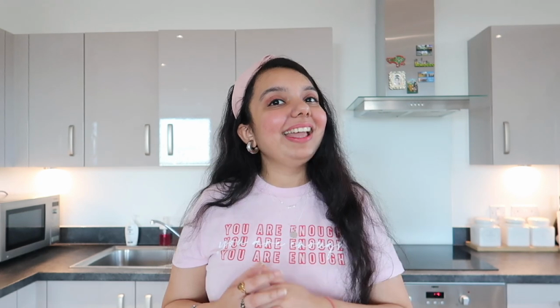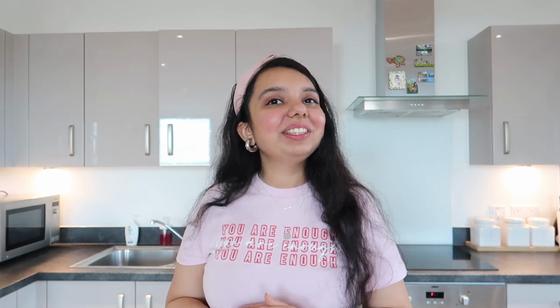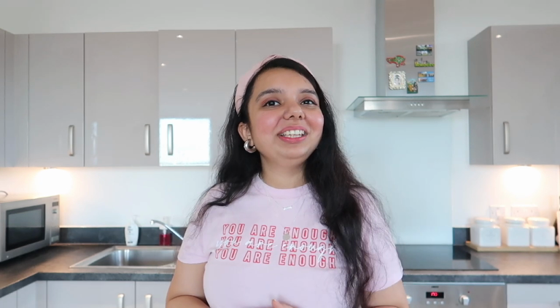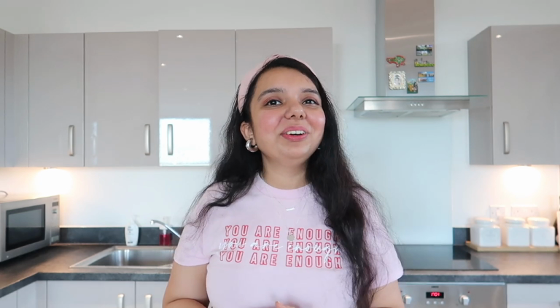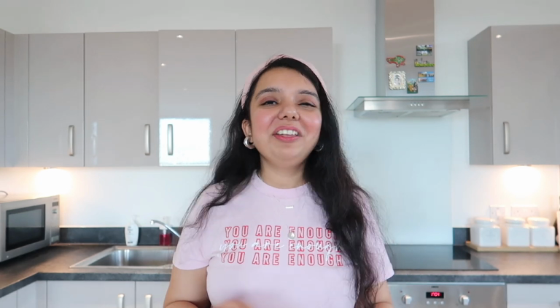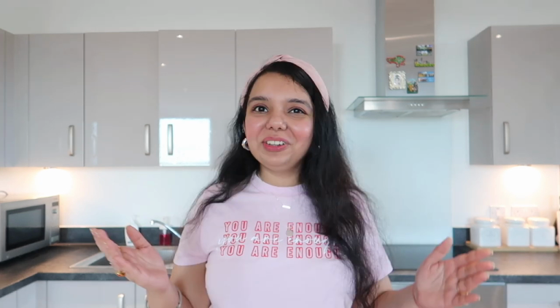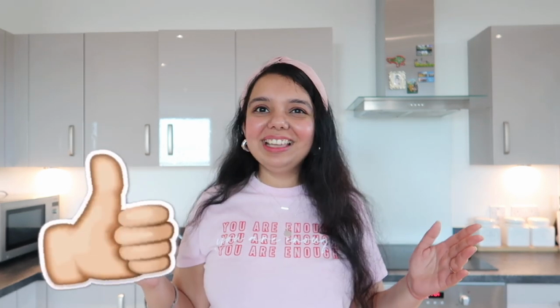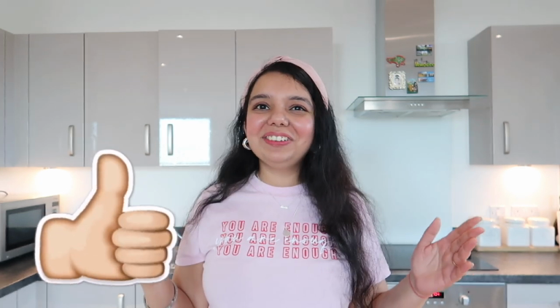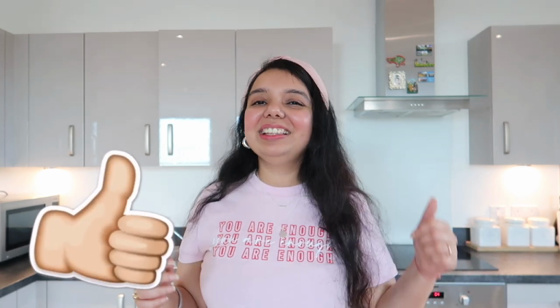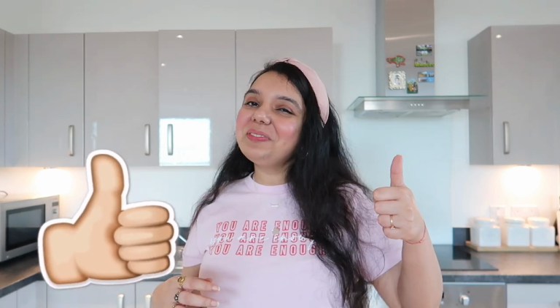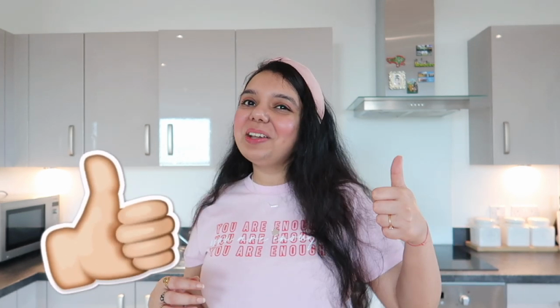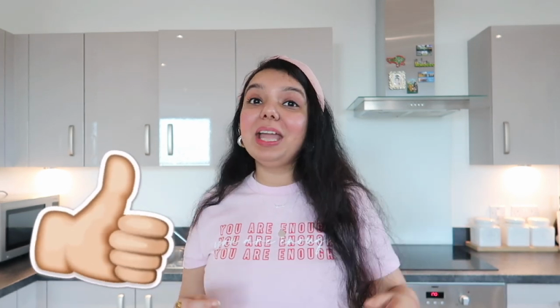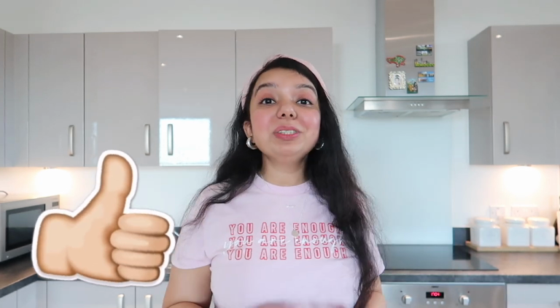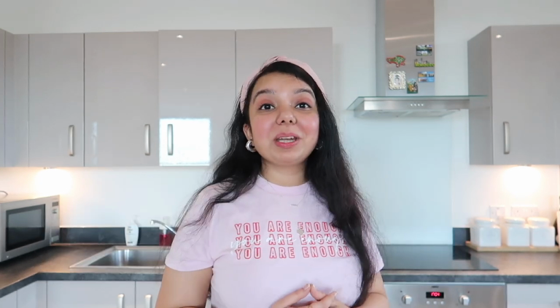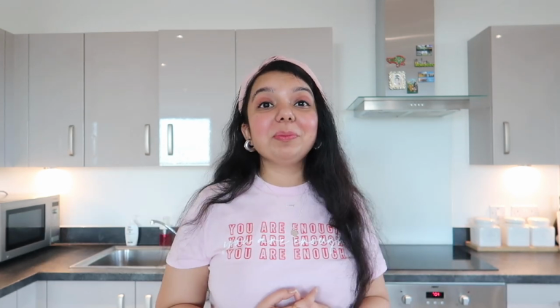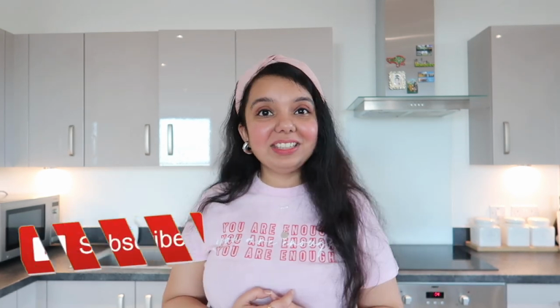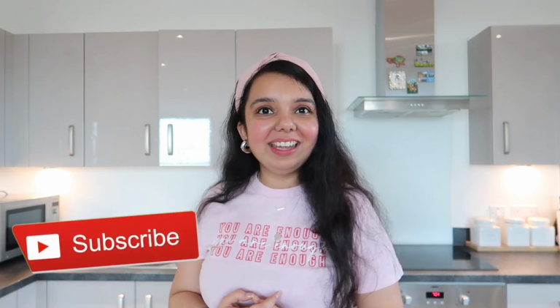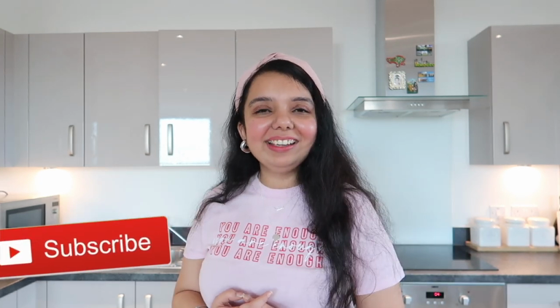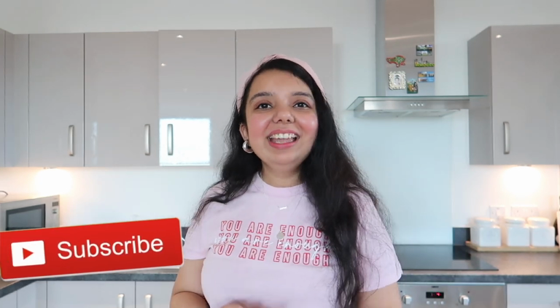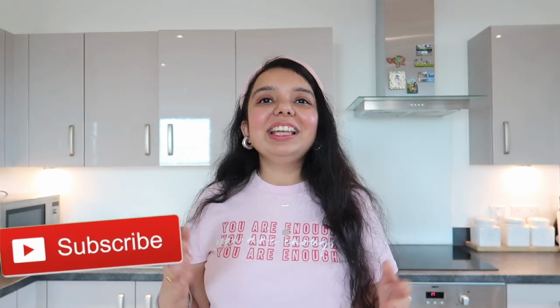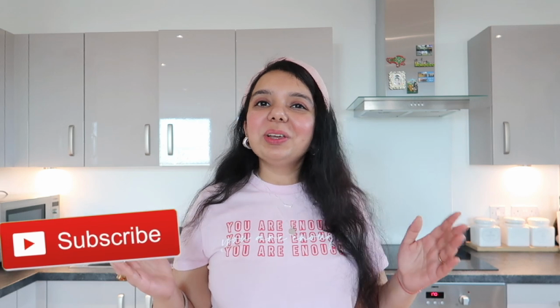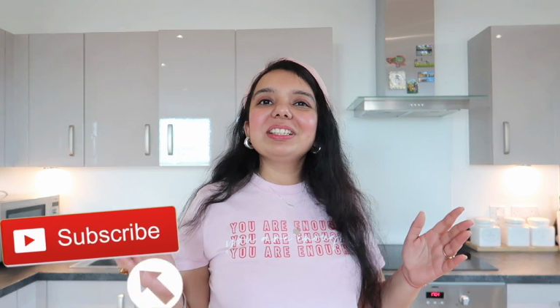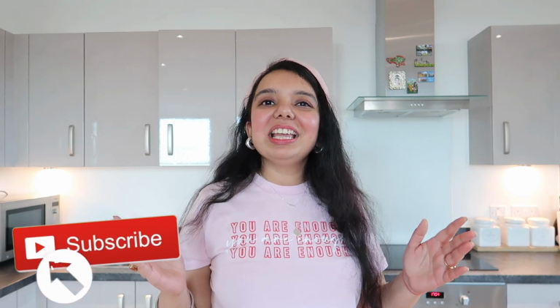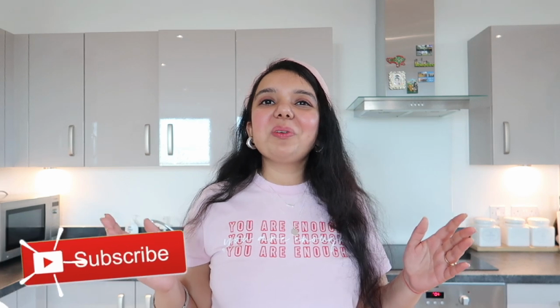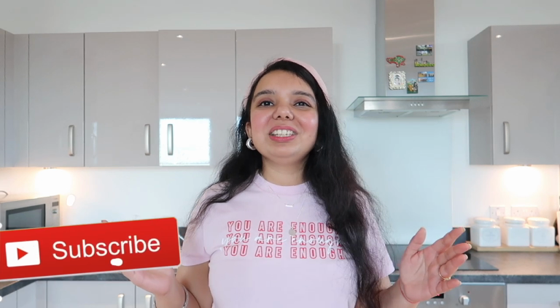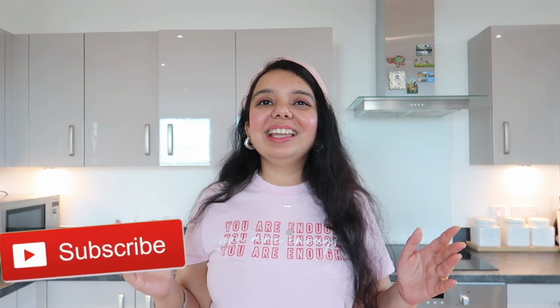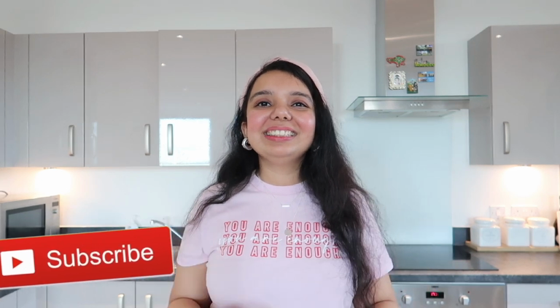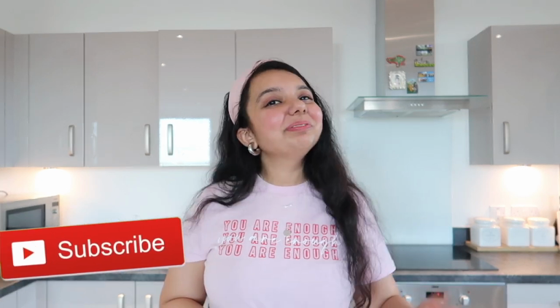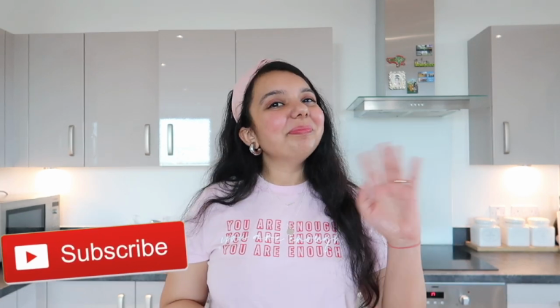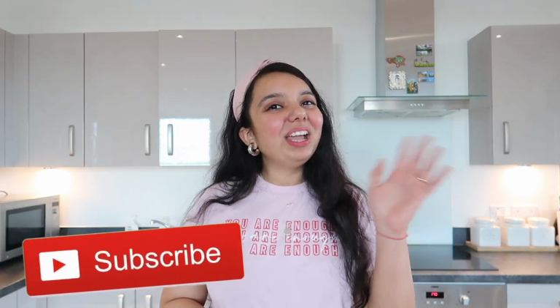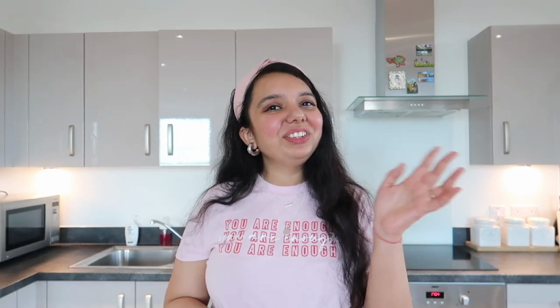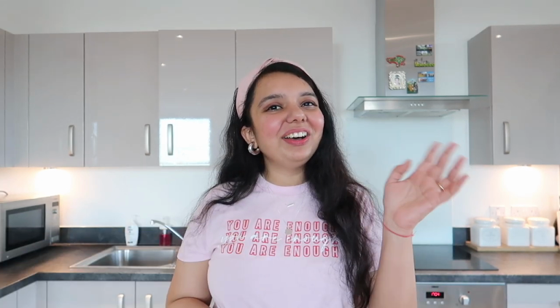That was it, guys! I hope you liked this video. If you did, give it a thumbs up and subscribe to my channel. Thank you so much for watching — bye for now!